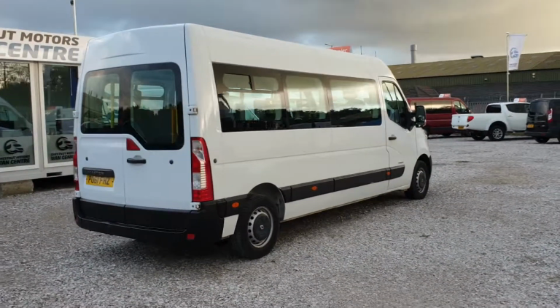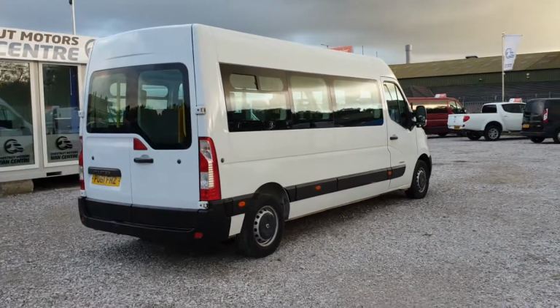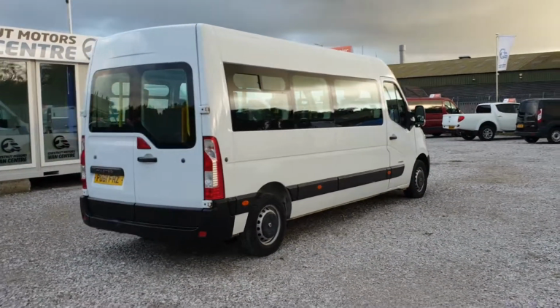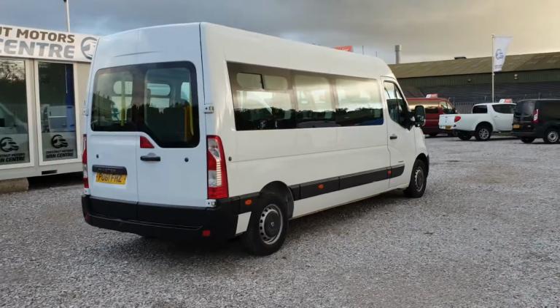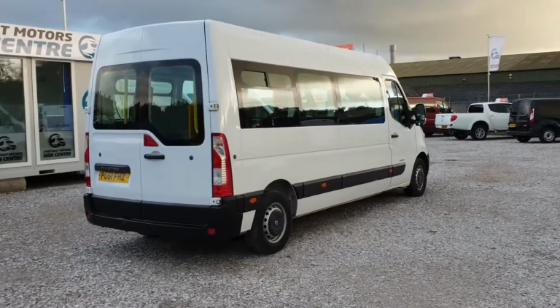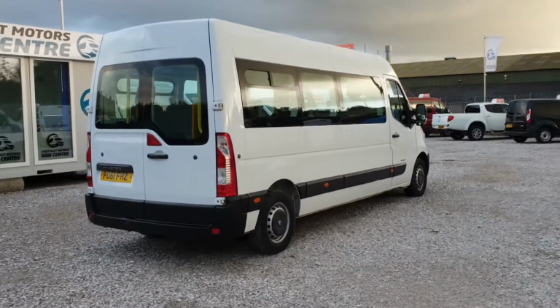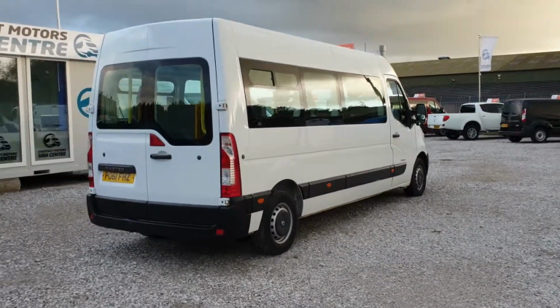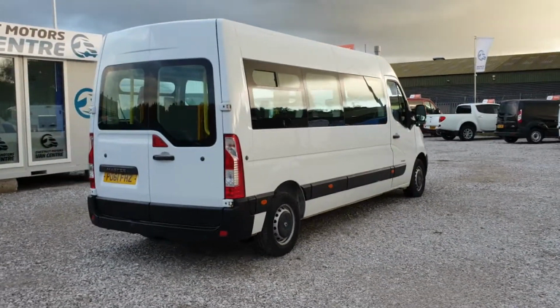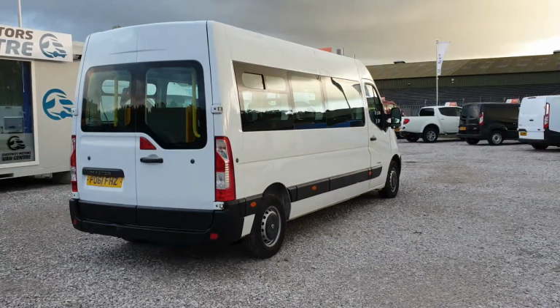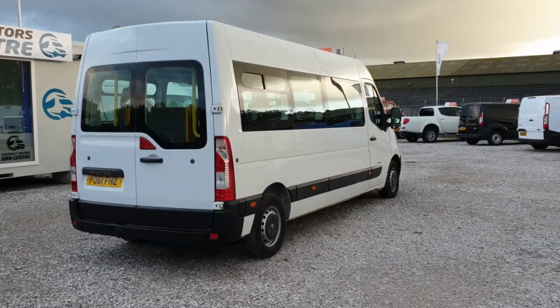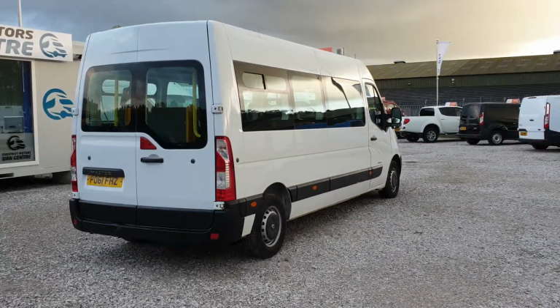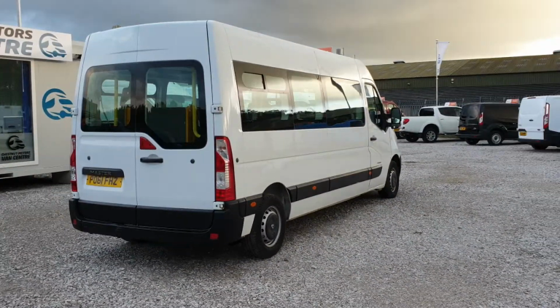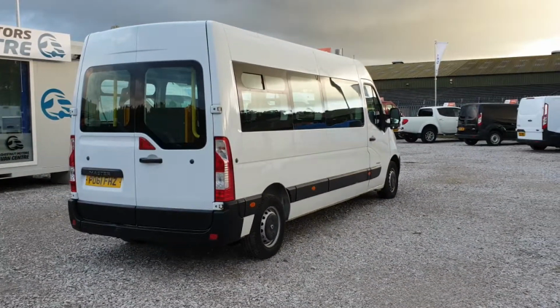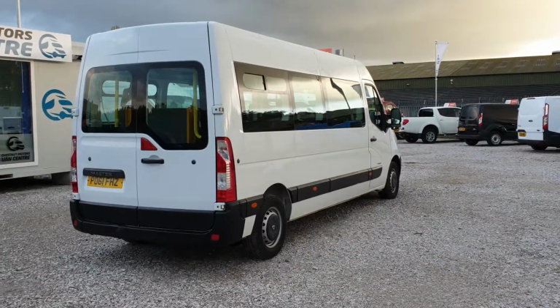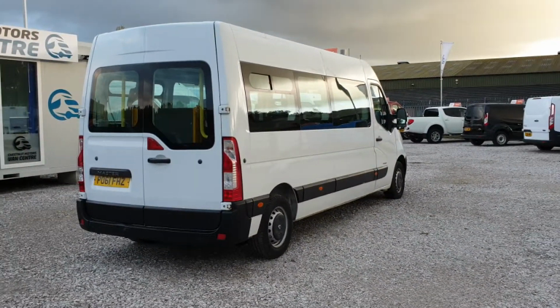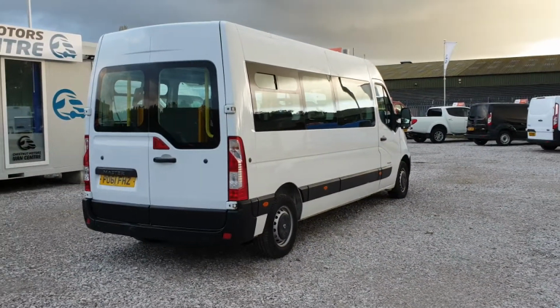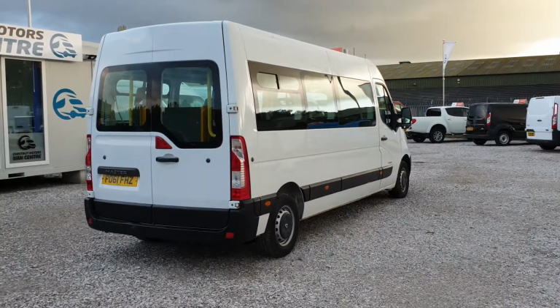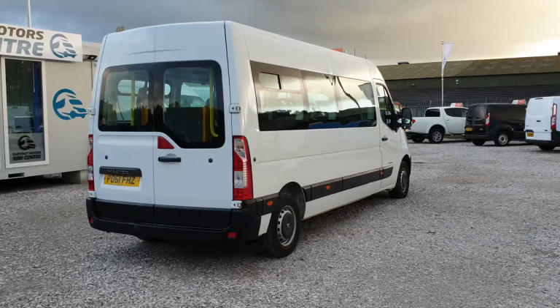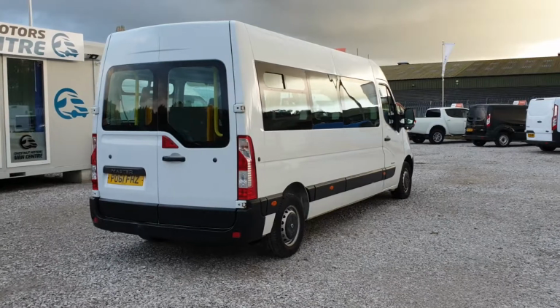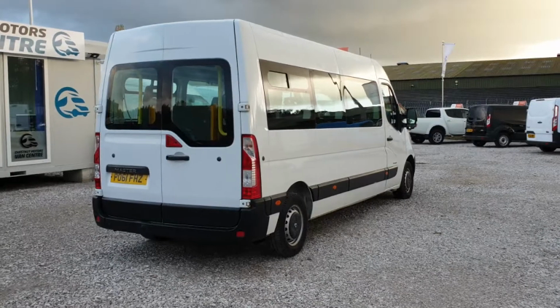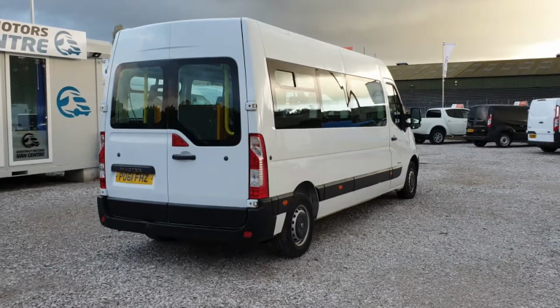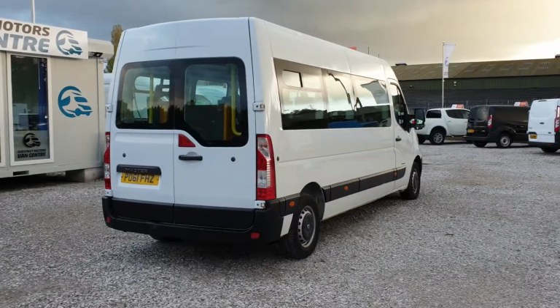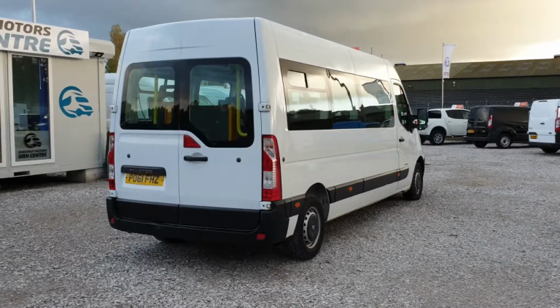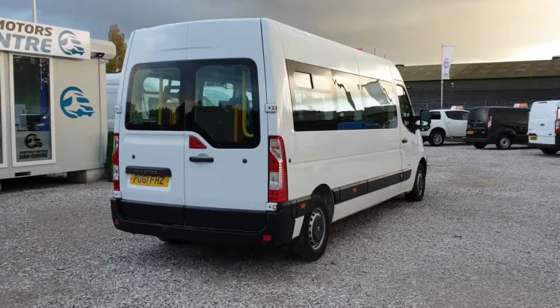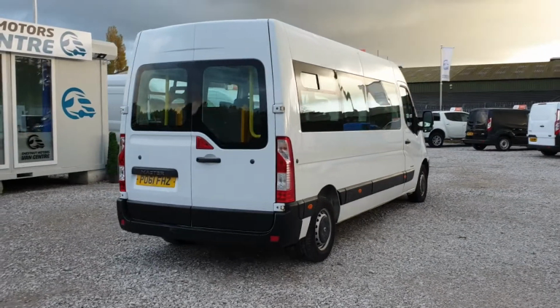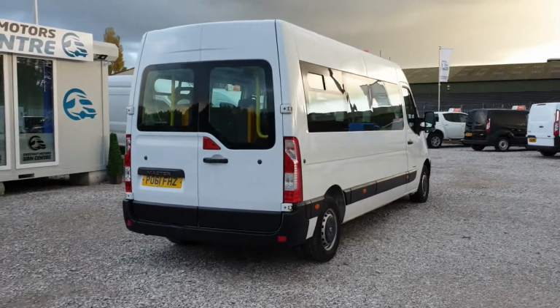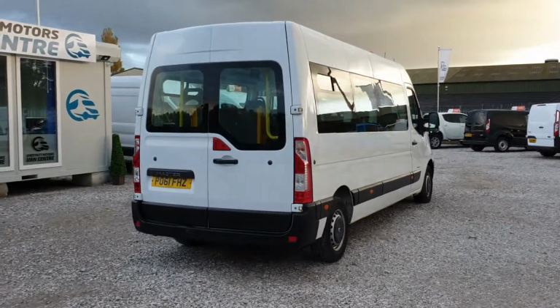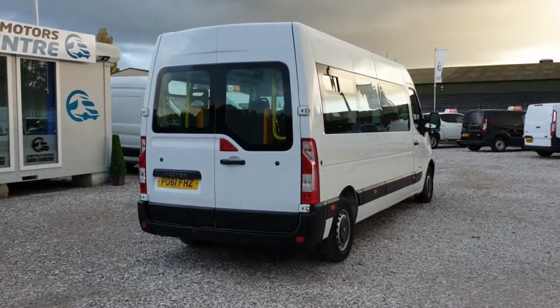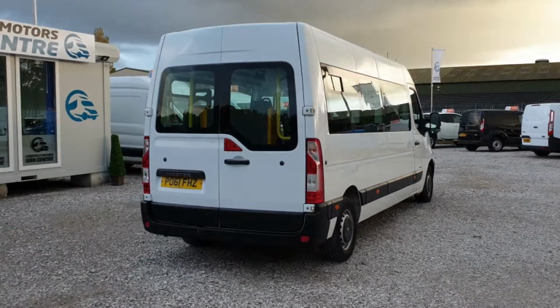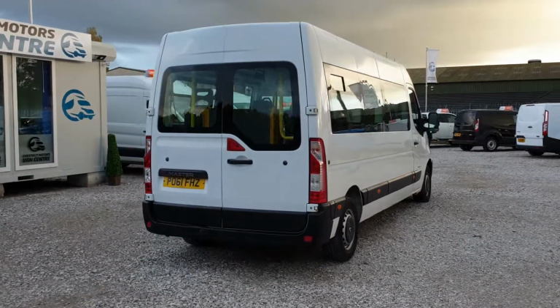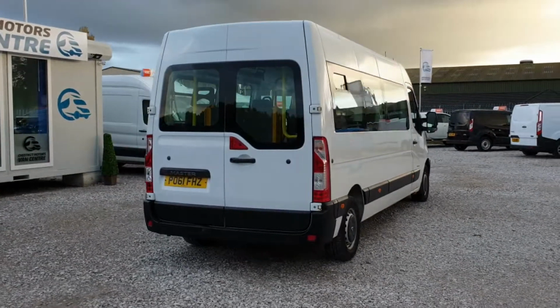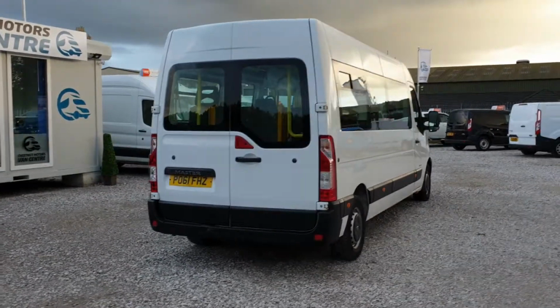I've got a bit of a service issue with it, but it's going to come with a new 12-month MOT. We'll make sure that service is sorted too.